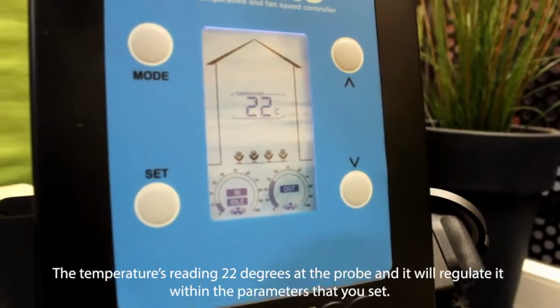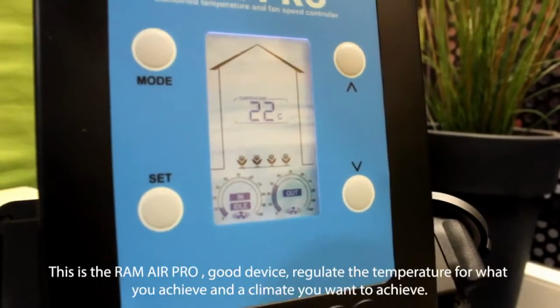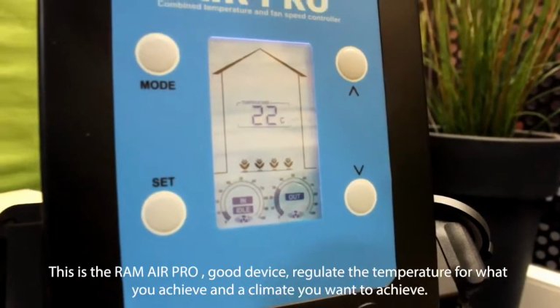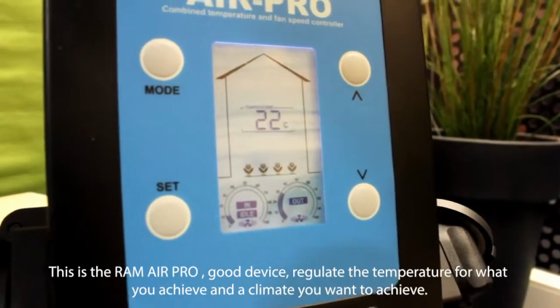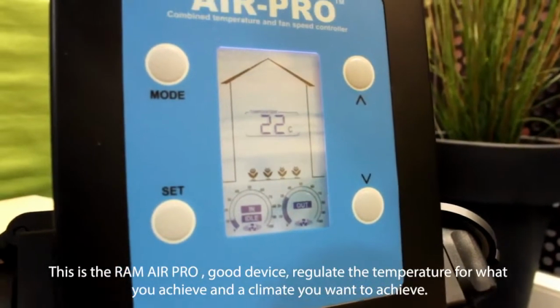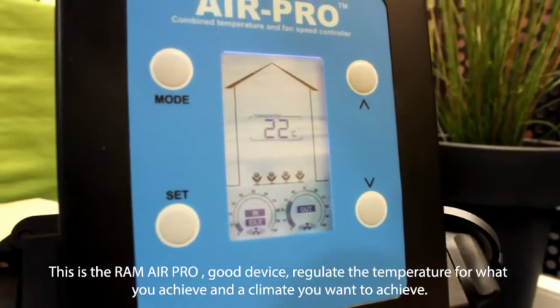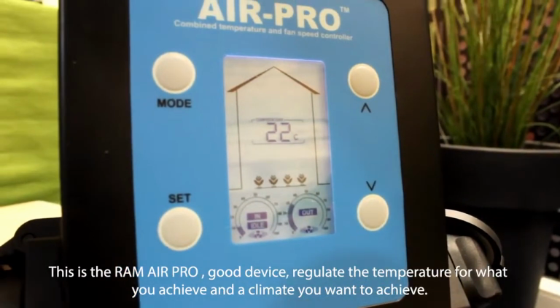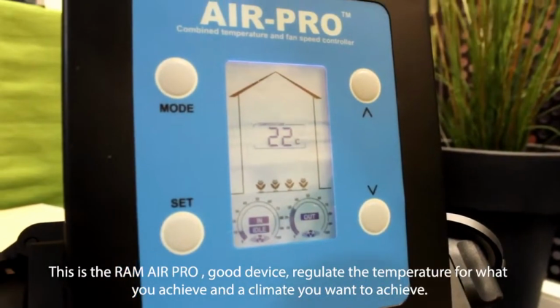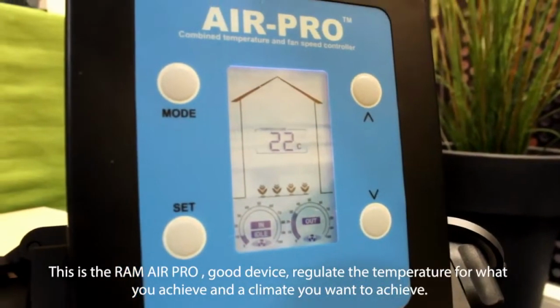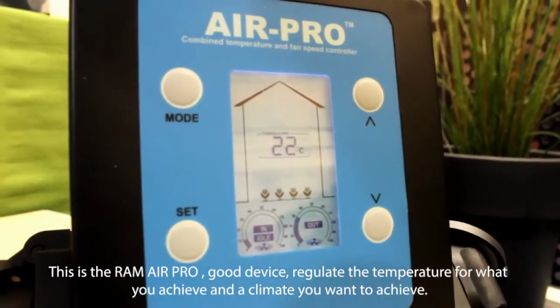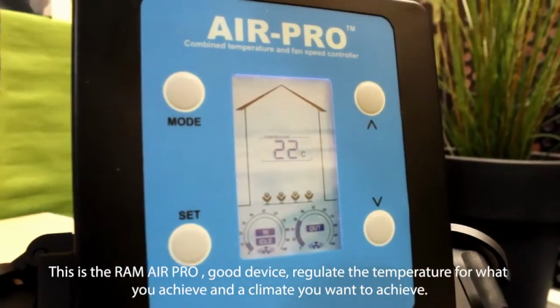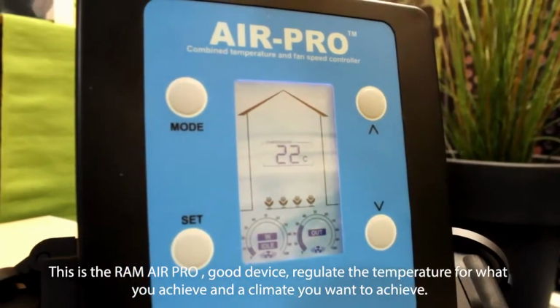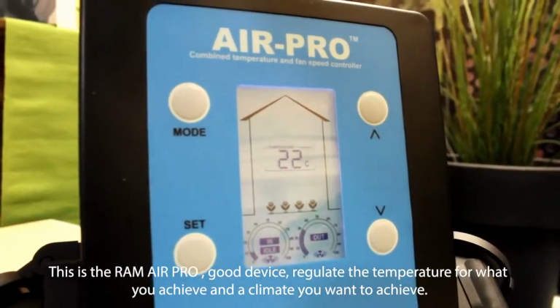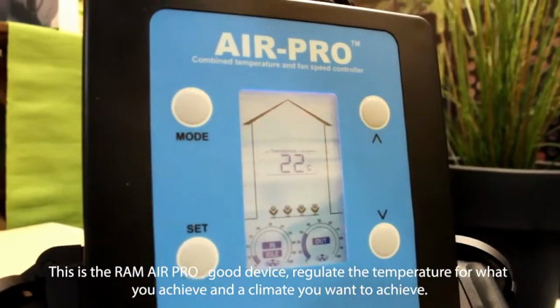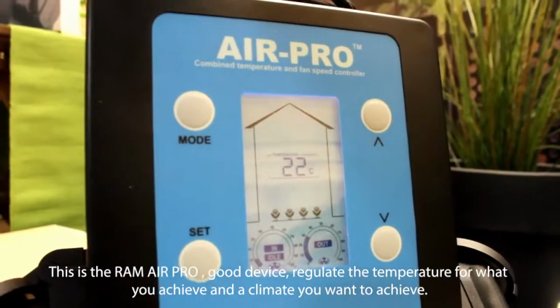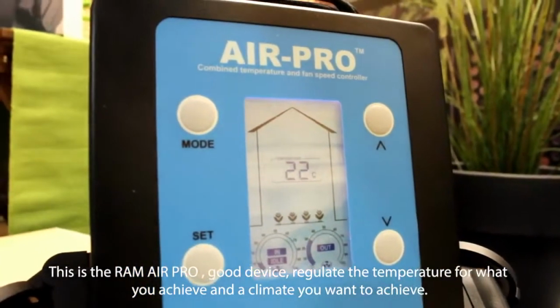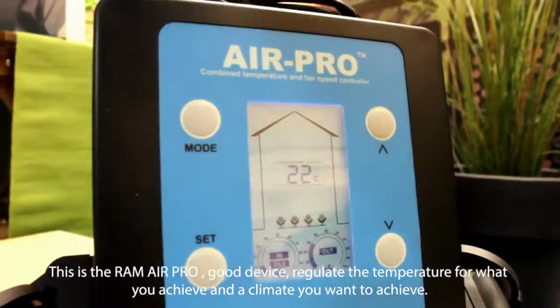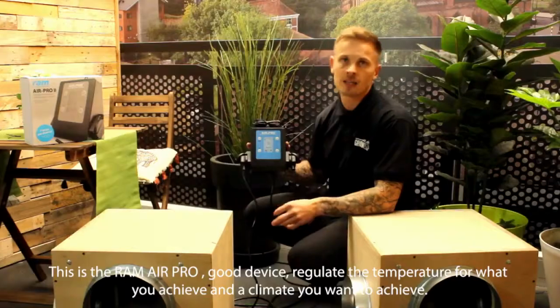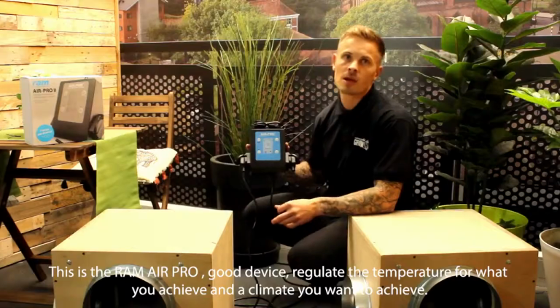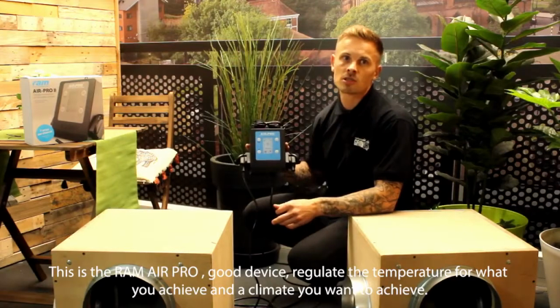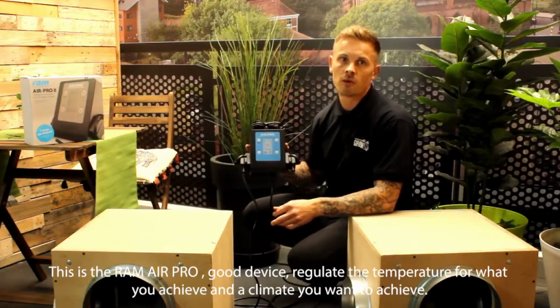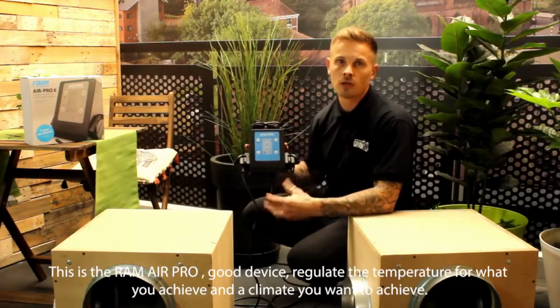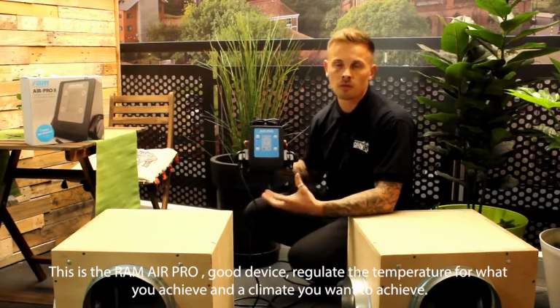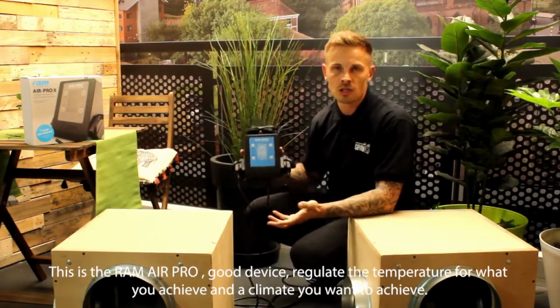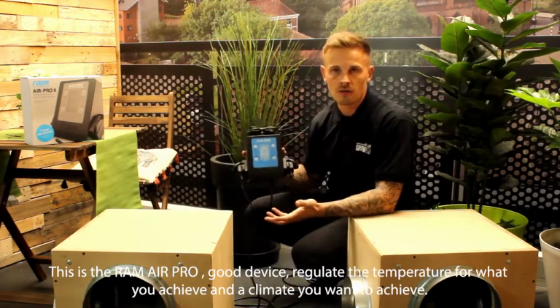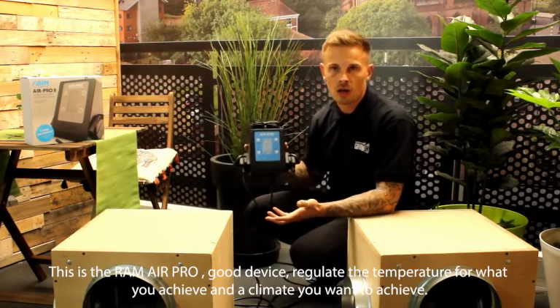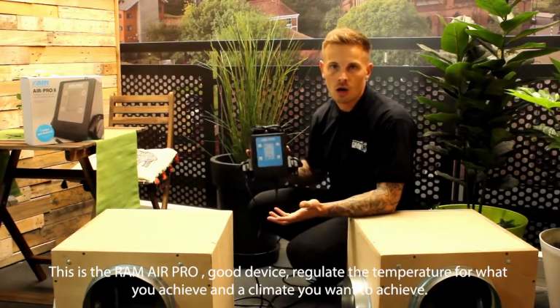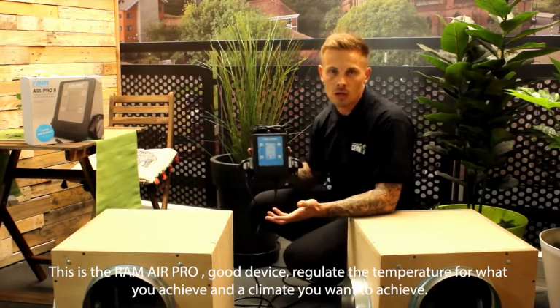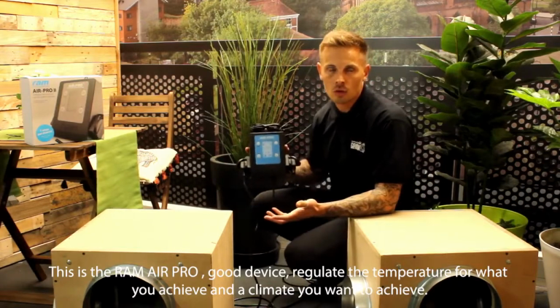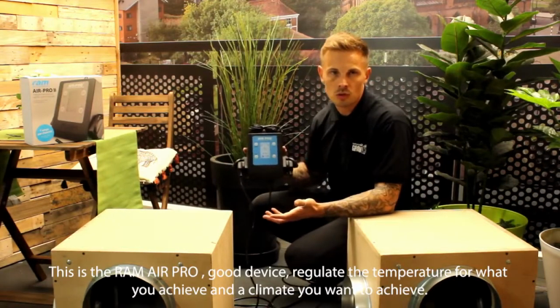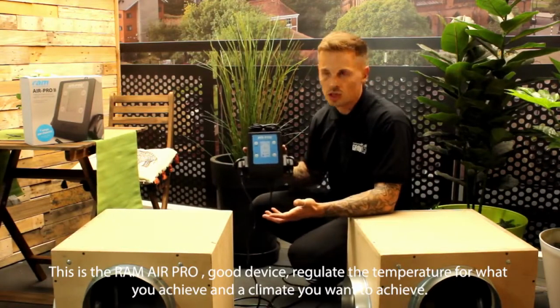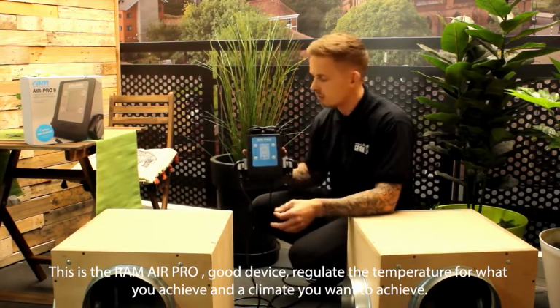This is the Ram Air Pro — a great device that will regulate the temperature for you, achieving the quality you want to achieve.